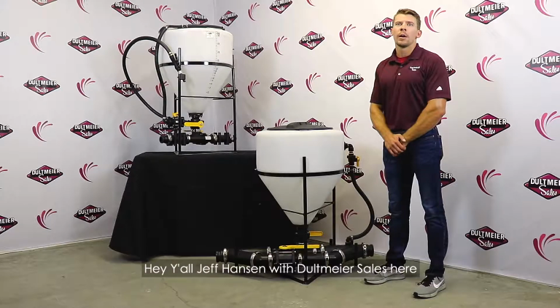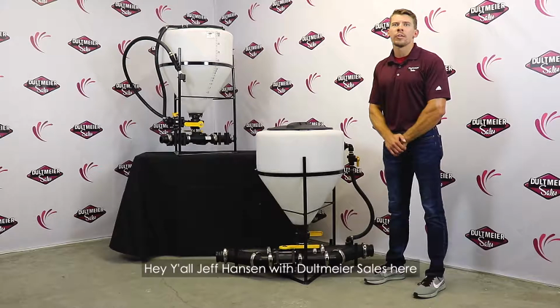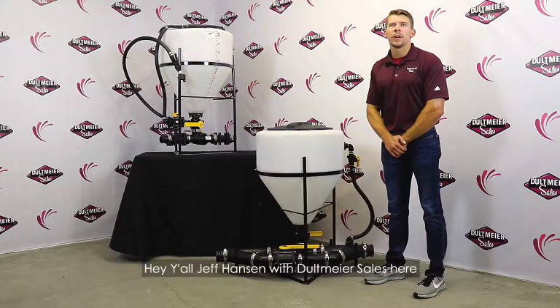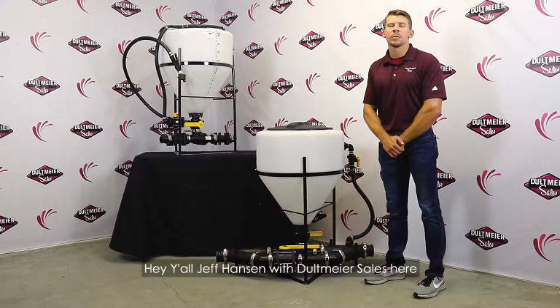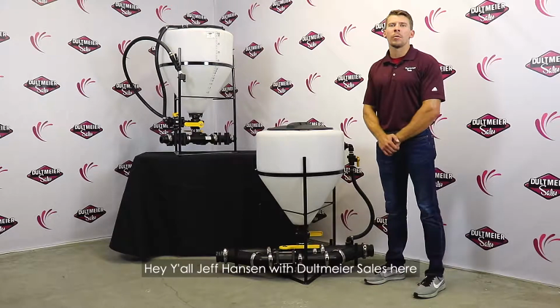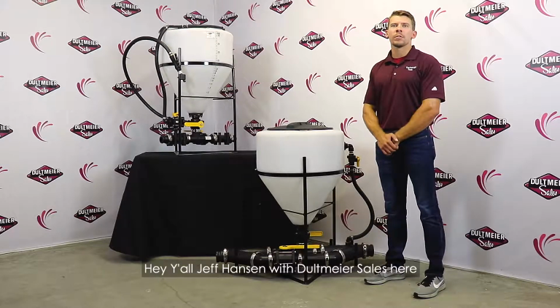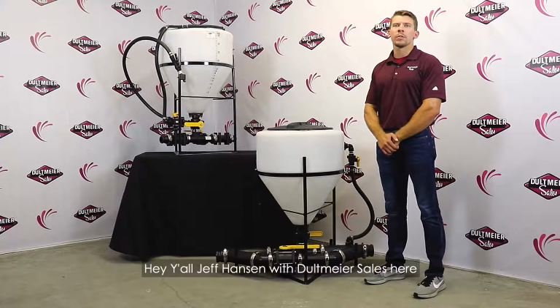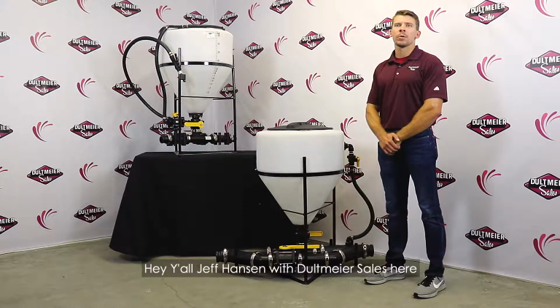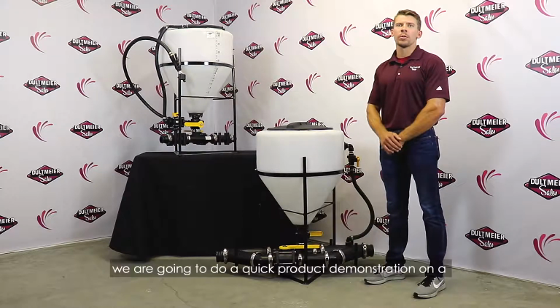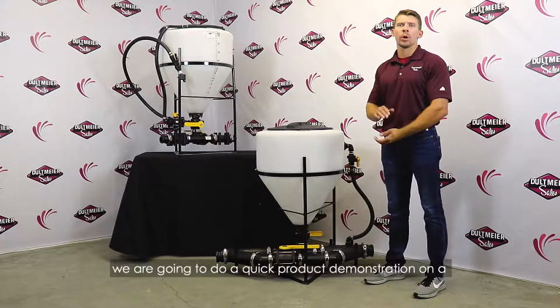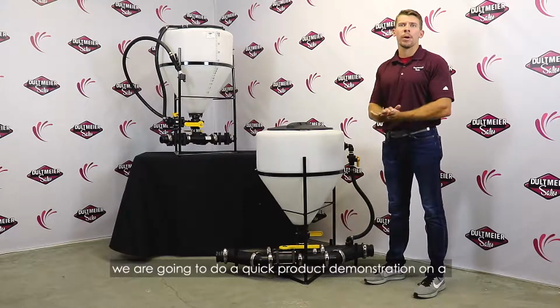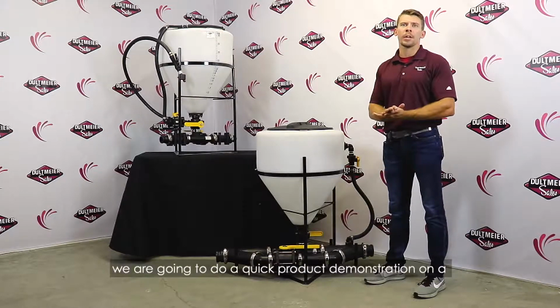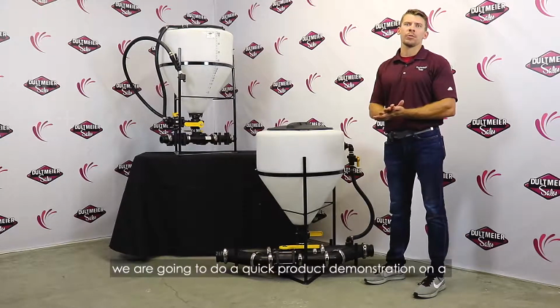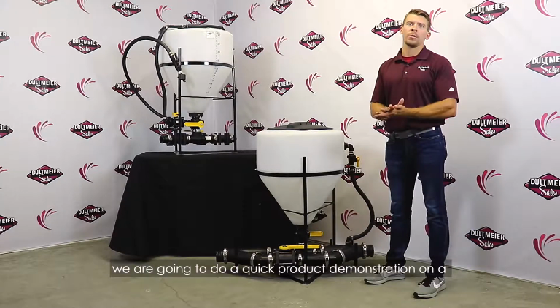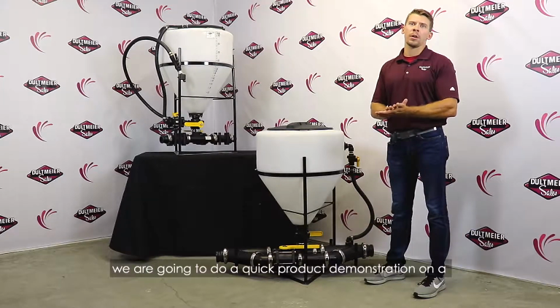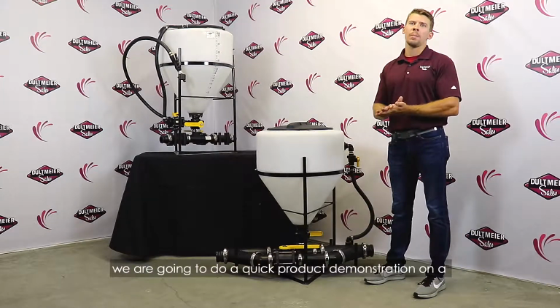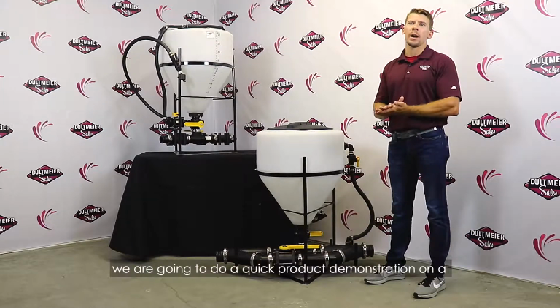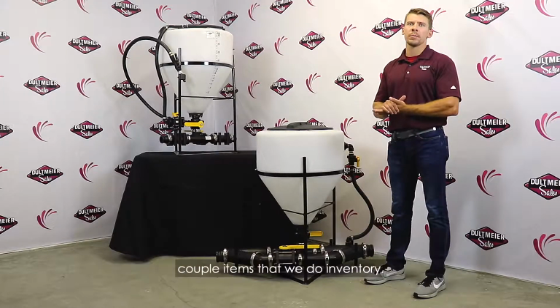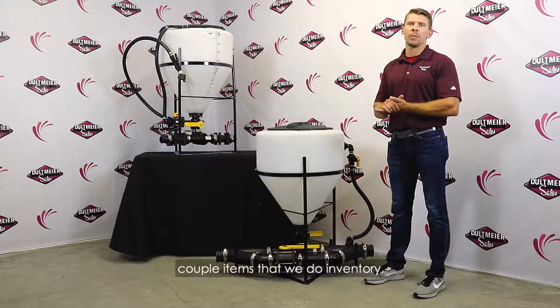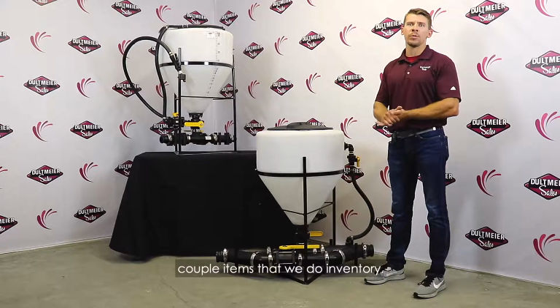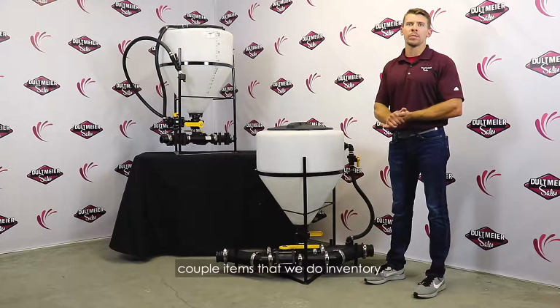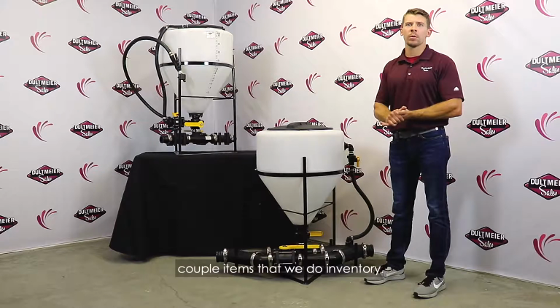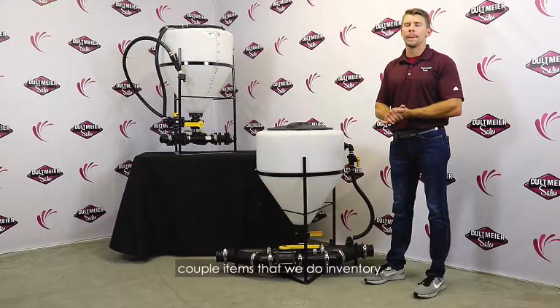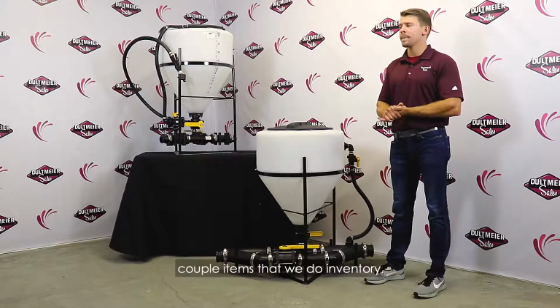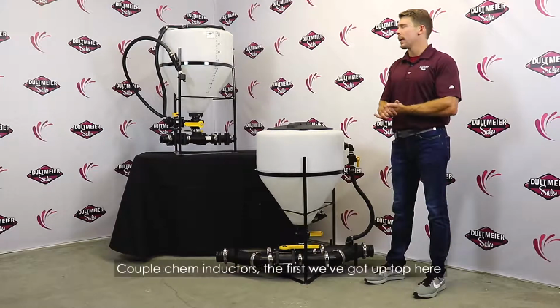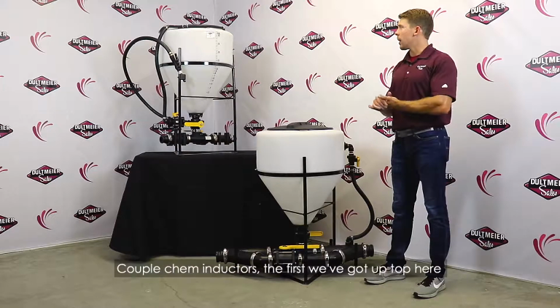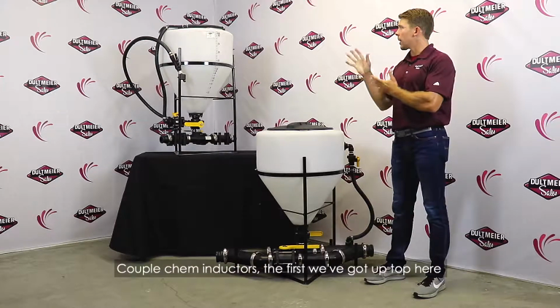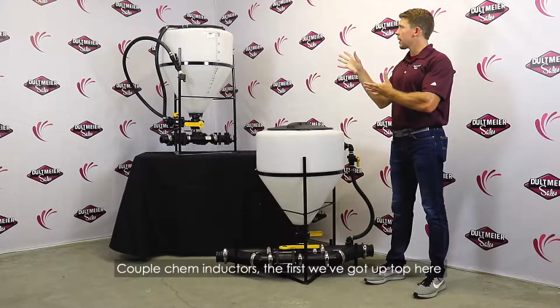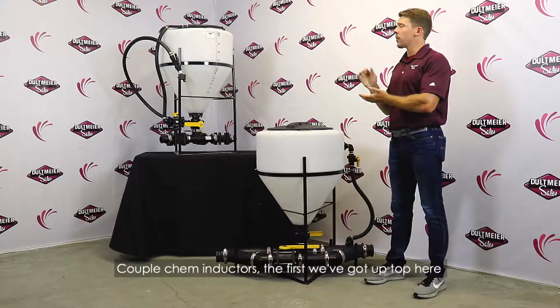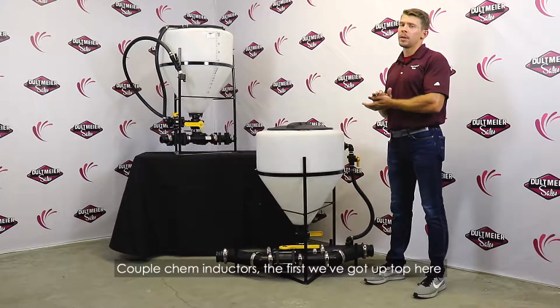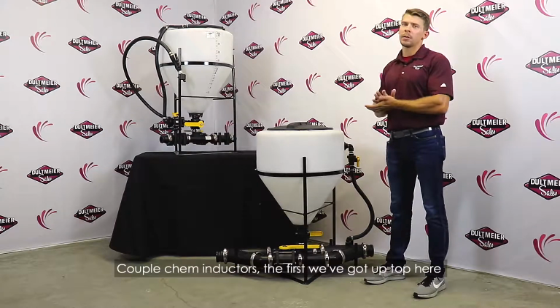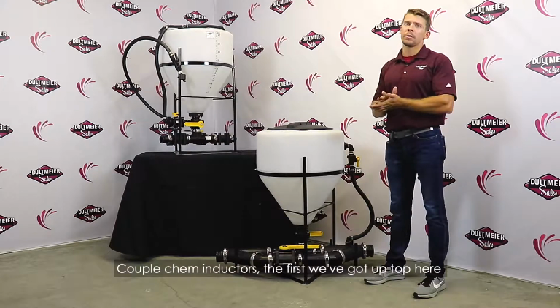Hey, I'm Jeff Hansen with Dahlmeyer Sales here. We're going to do a quick product demonstration on a couple items that we inventory — a couple chem inductors.